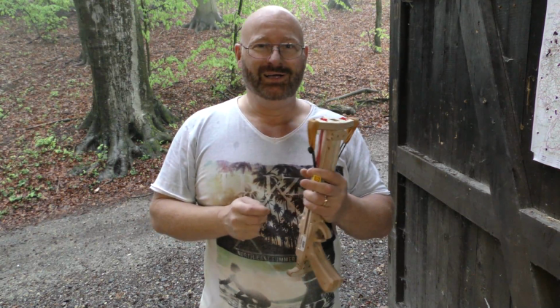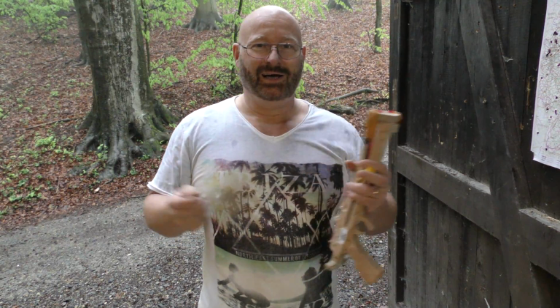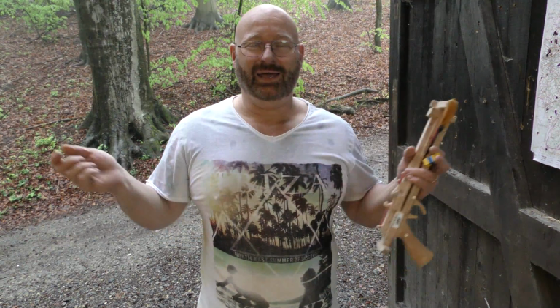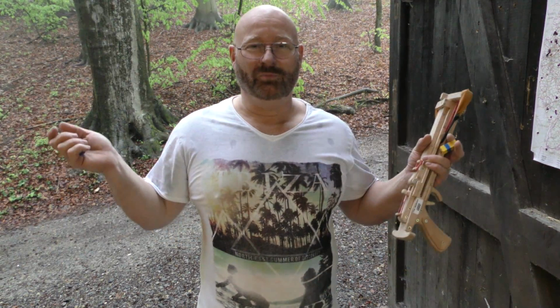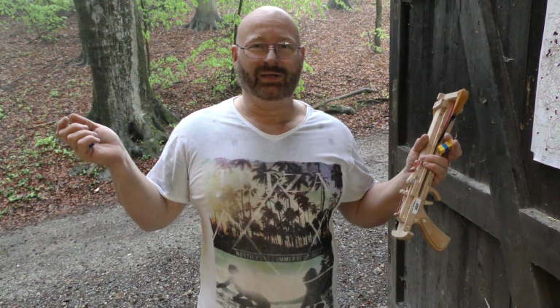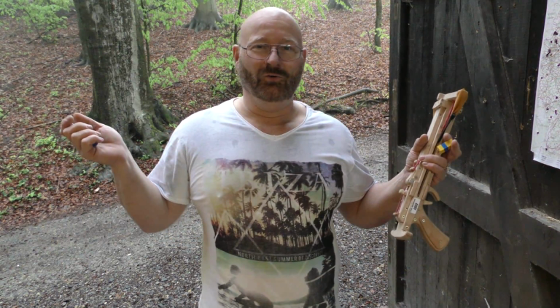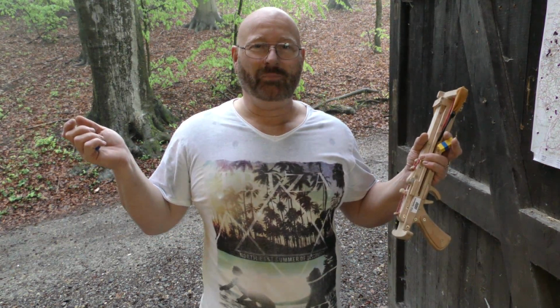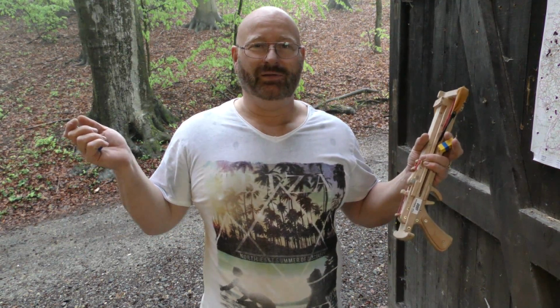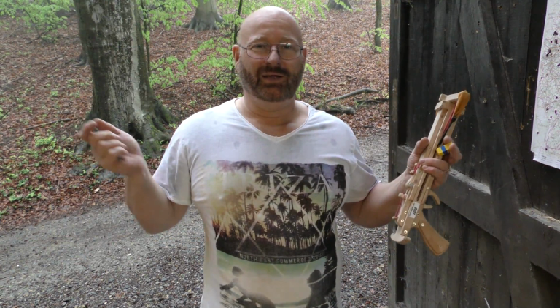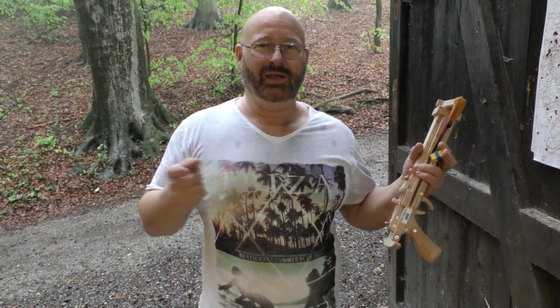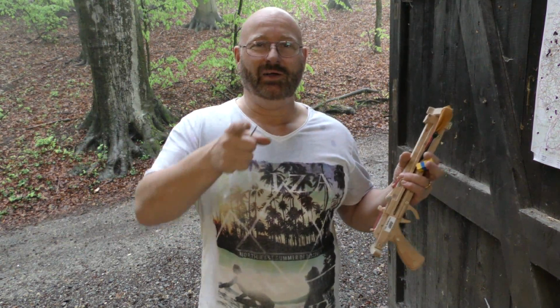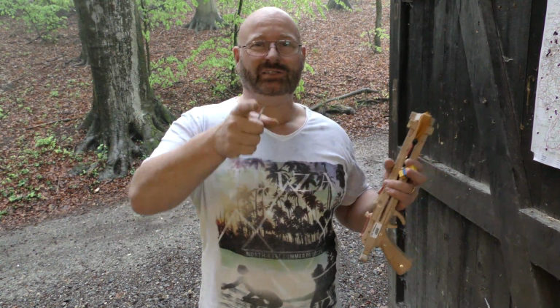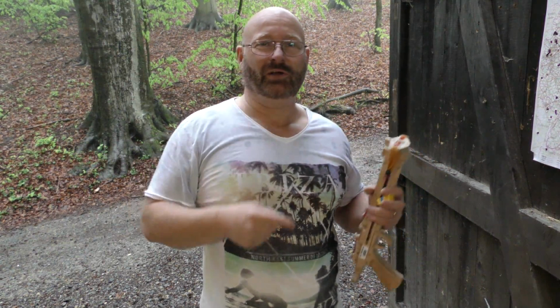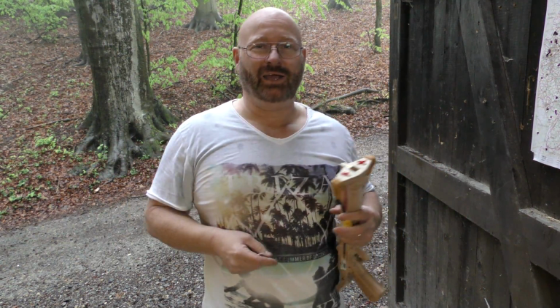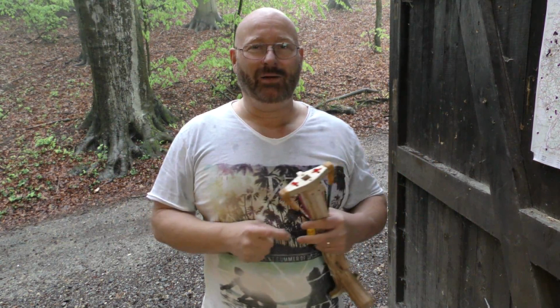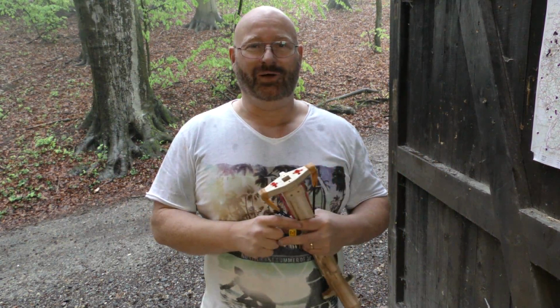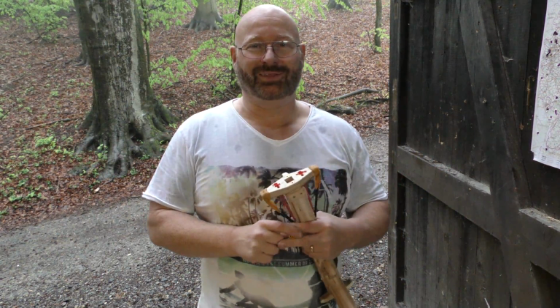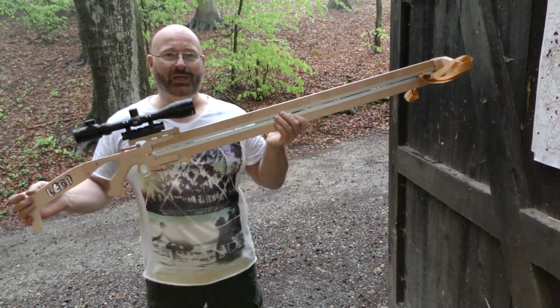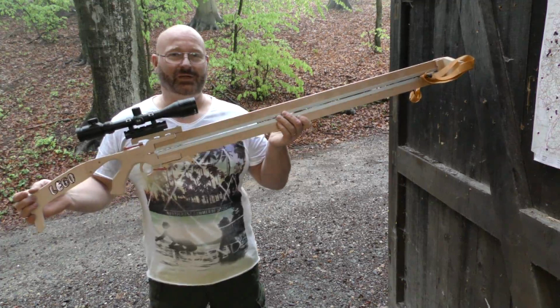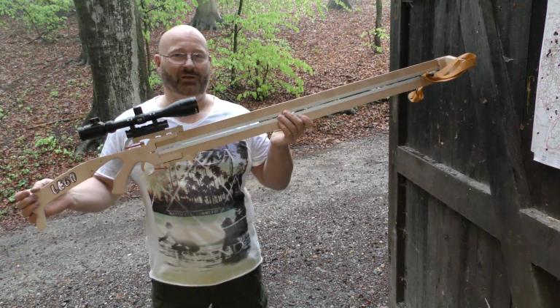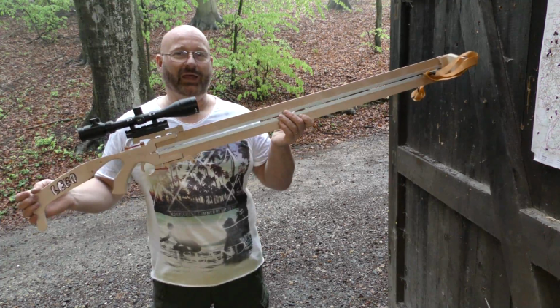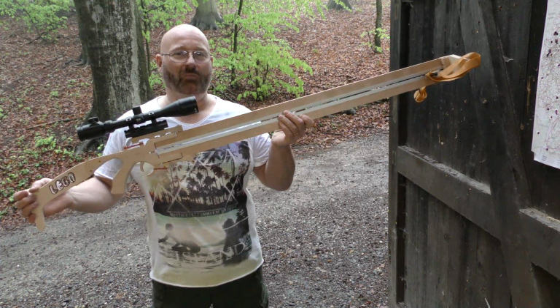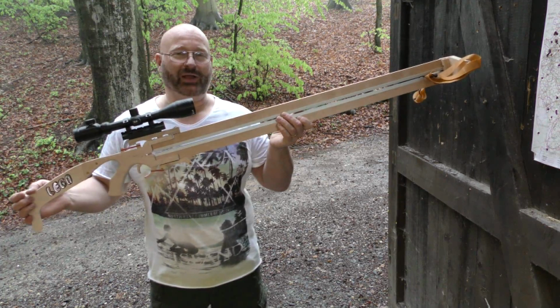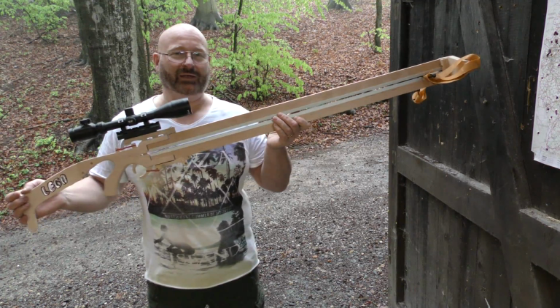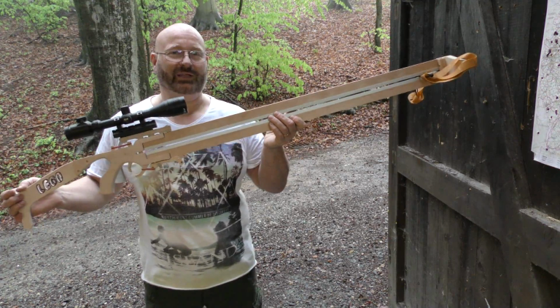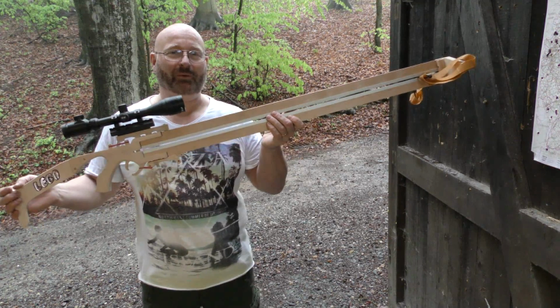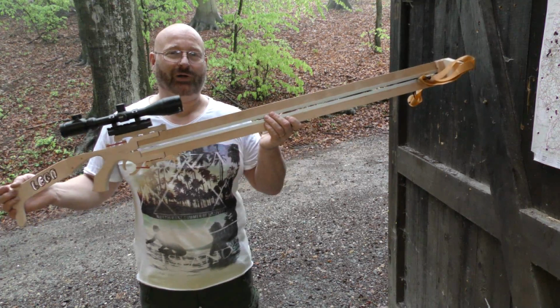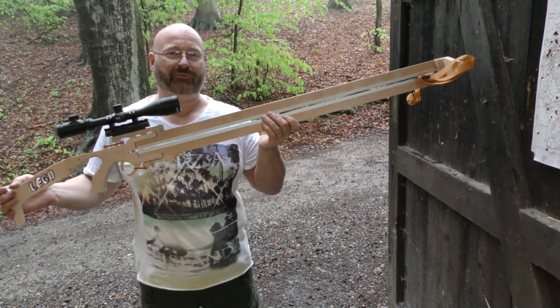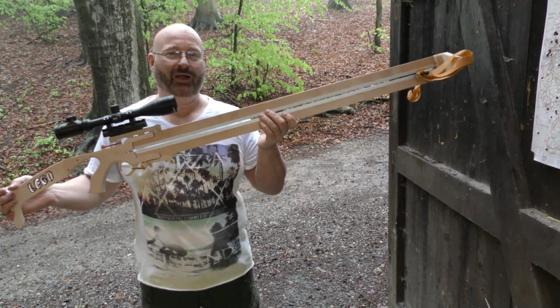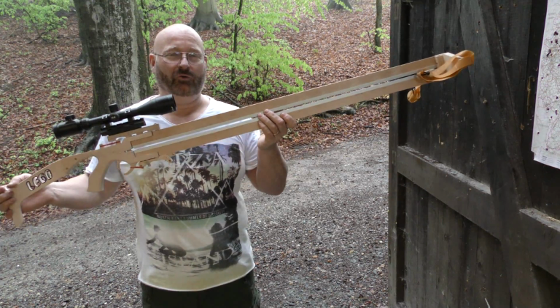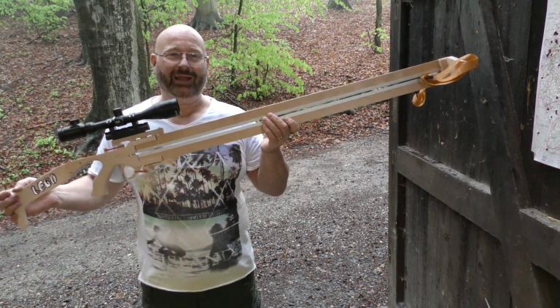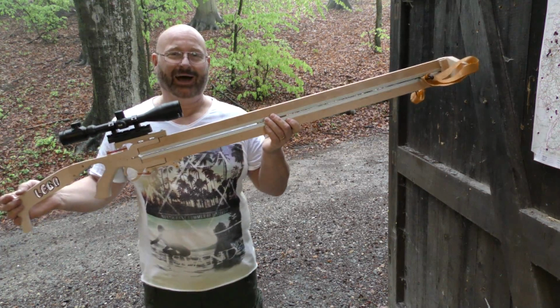So I had to make a new weapon. And here is what I came up with — meet the Lego brick sniper rifle rail gun.